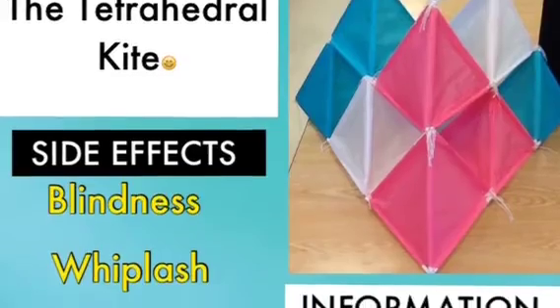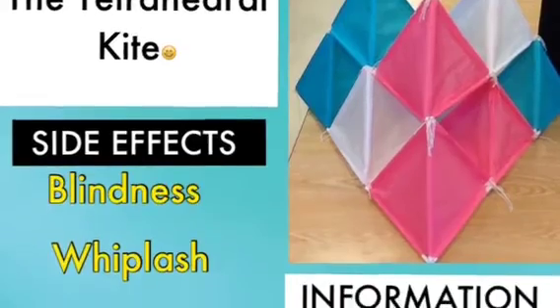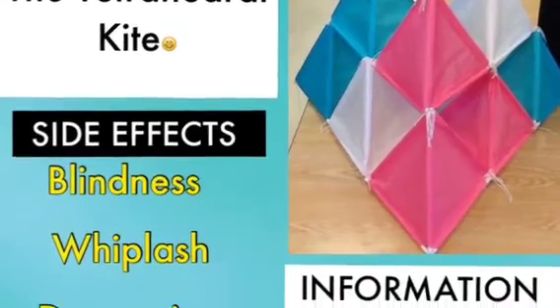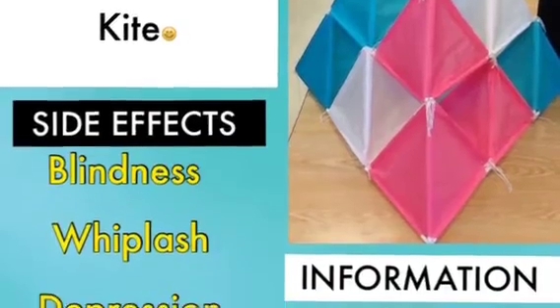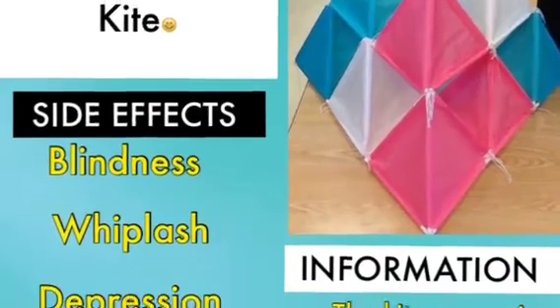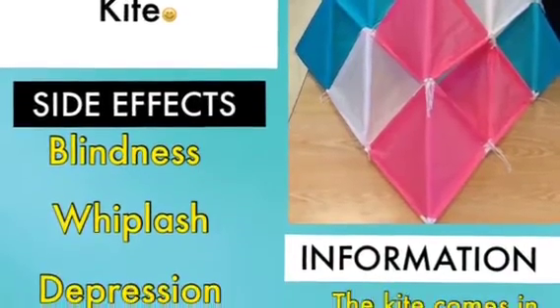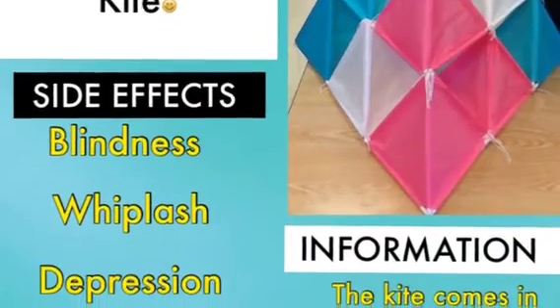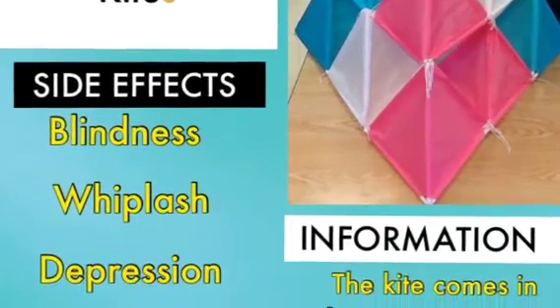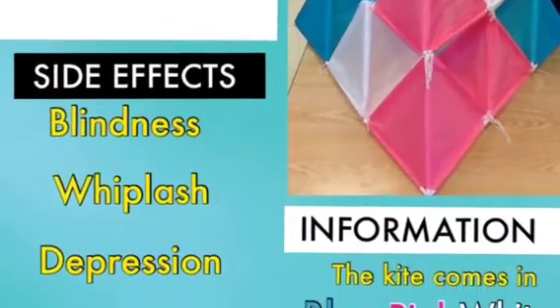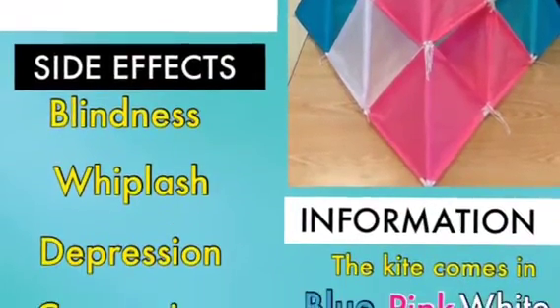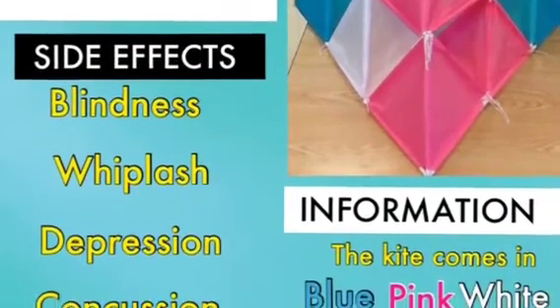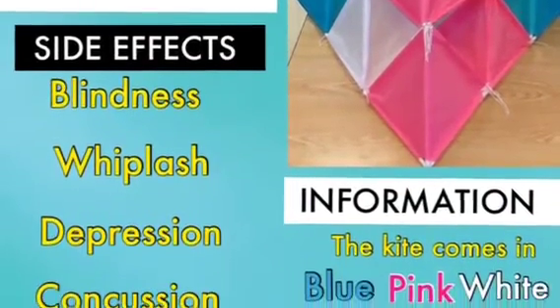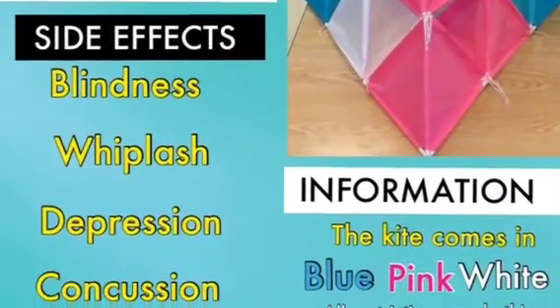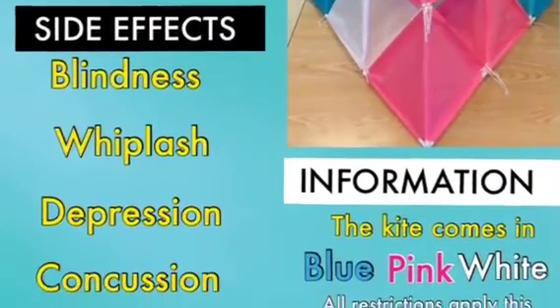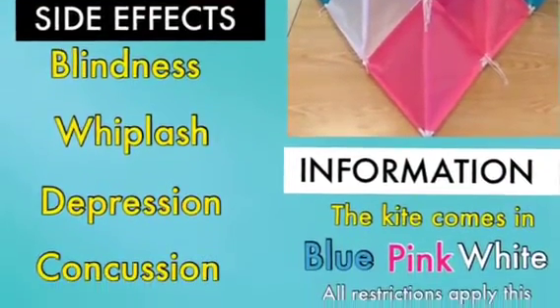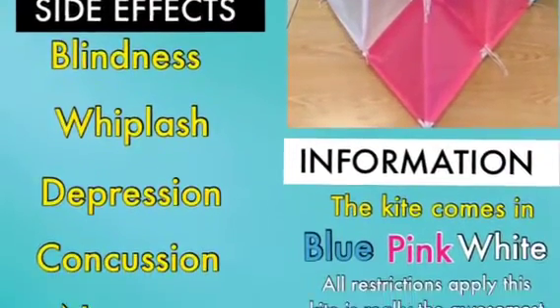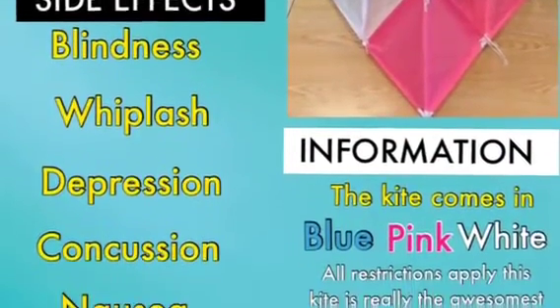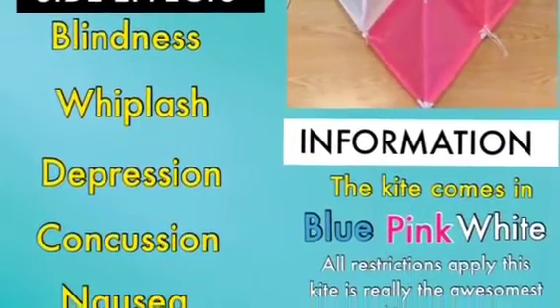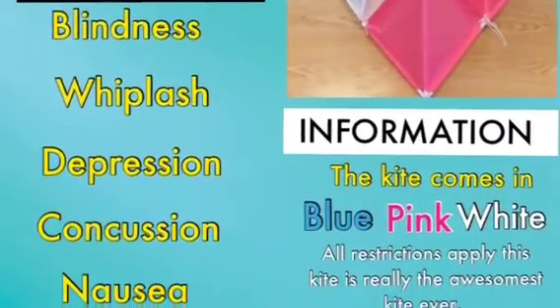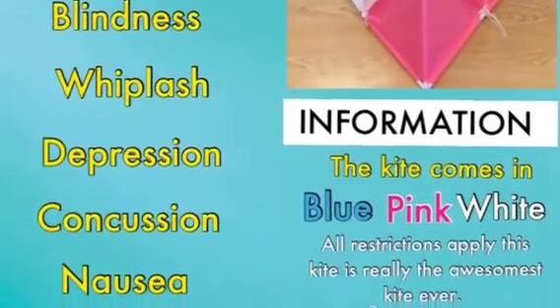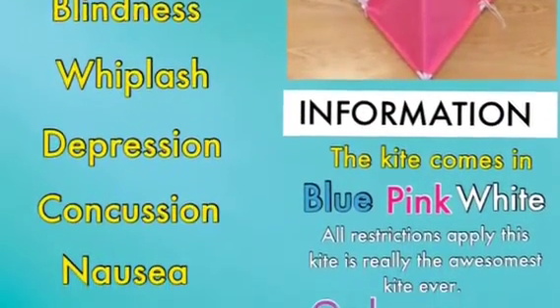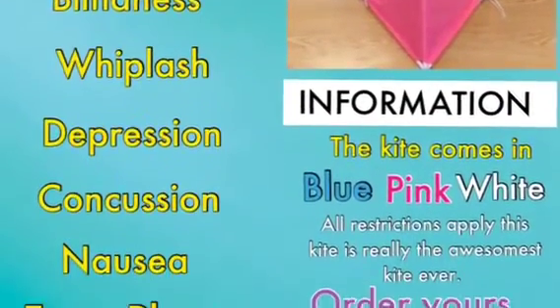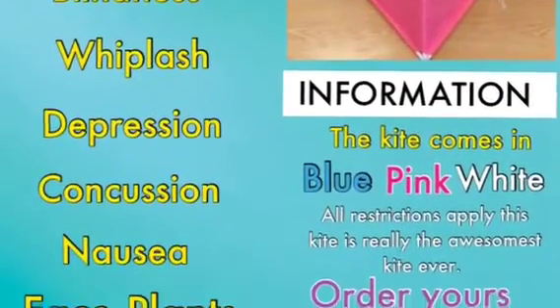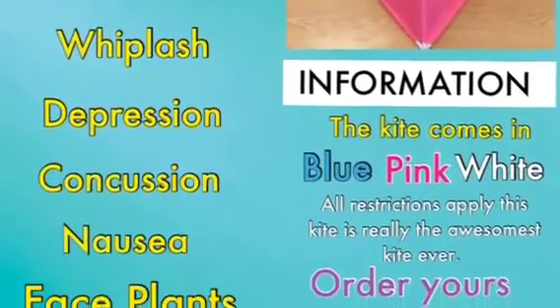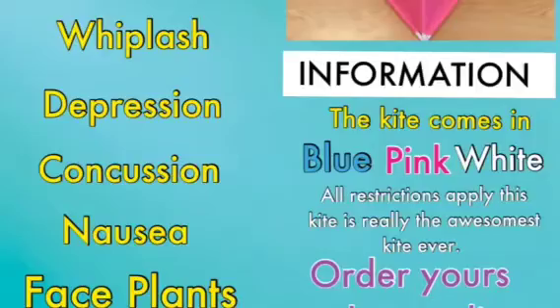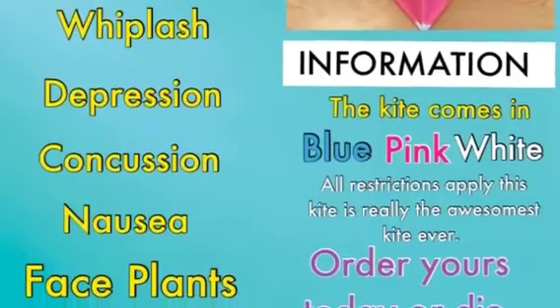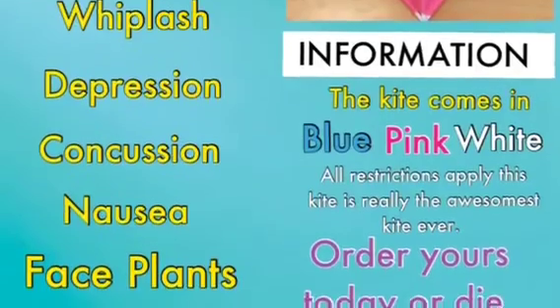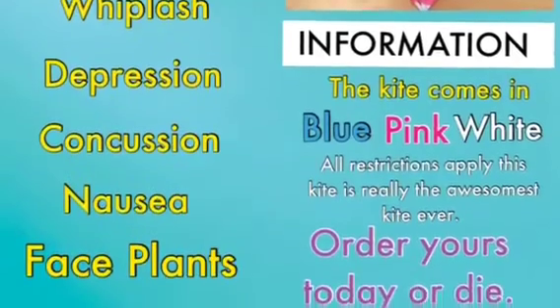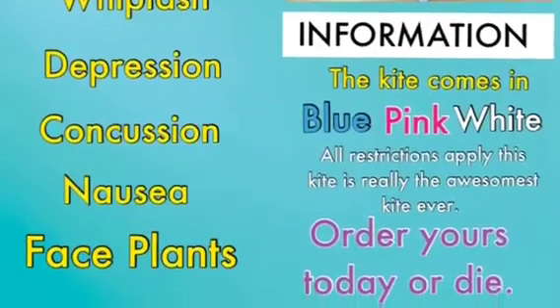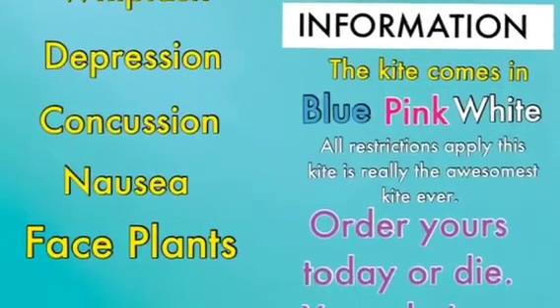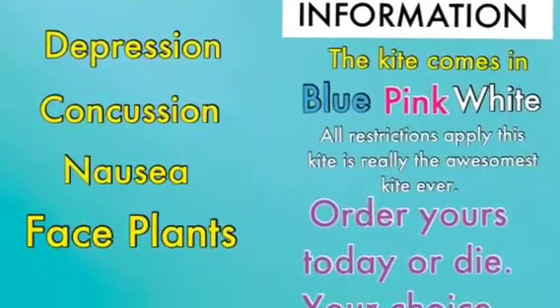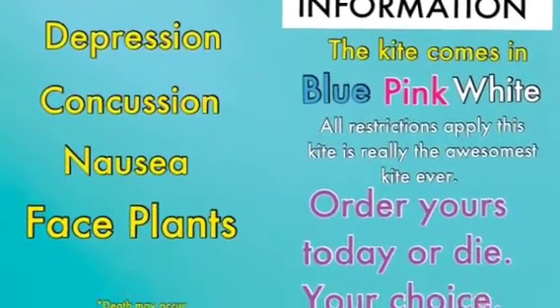All restrictions apply. This kite is really the best kite ever! Order now or die! Side effects include blindness, whiplash, depression, concussion, nausea, and faceplants. Deathmaker. Fly out with a touchy usual kite!